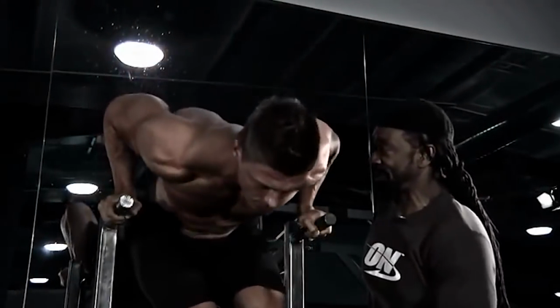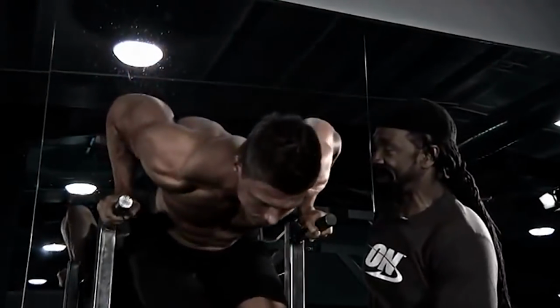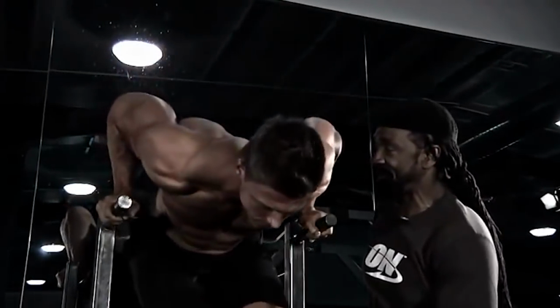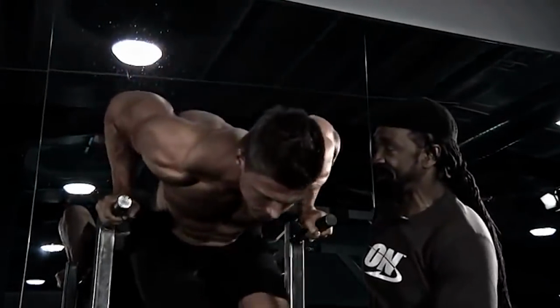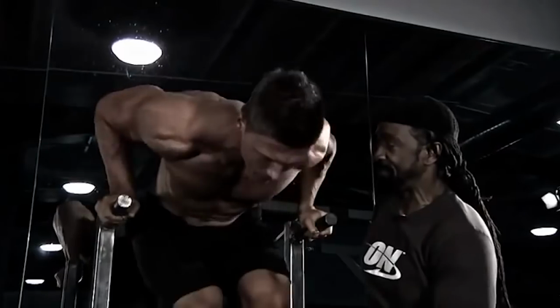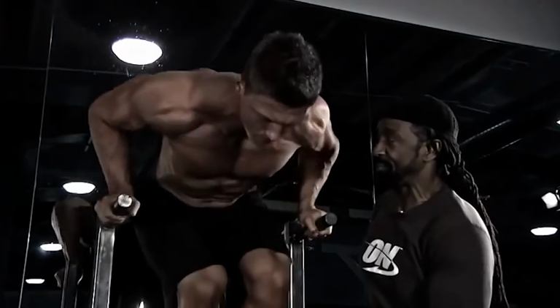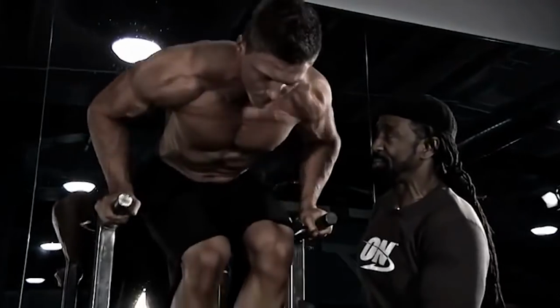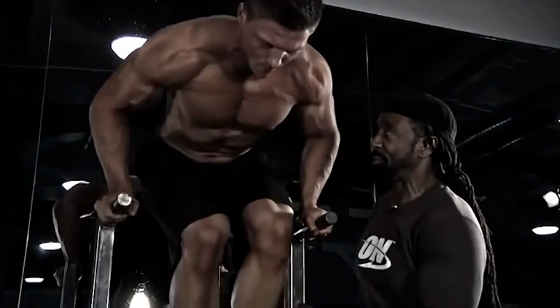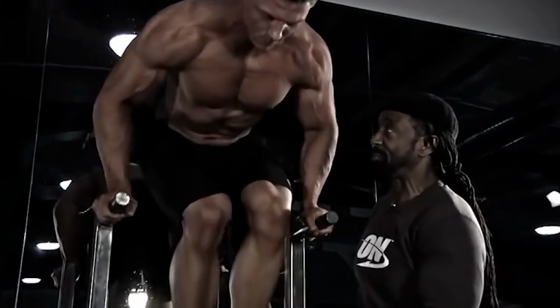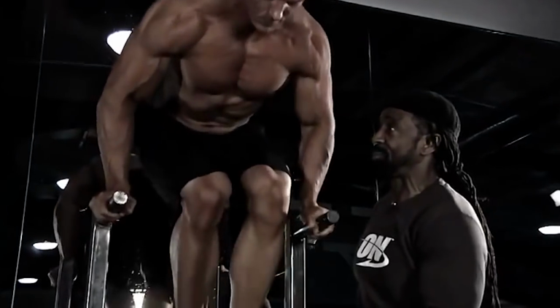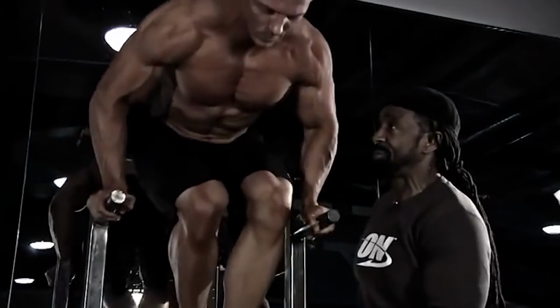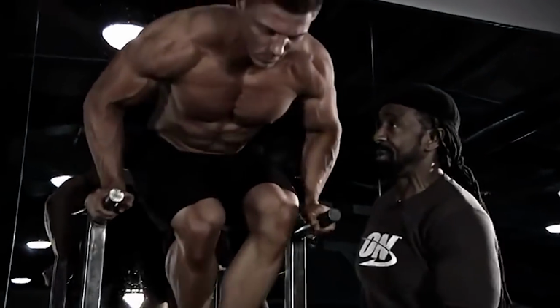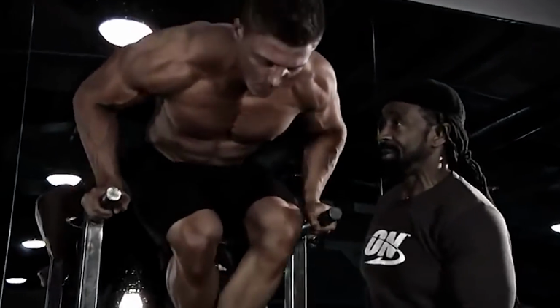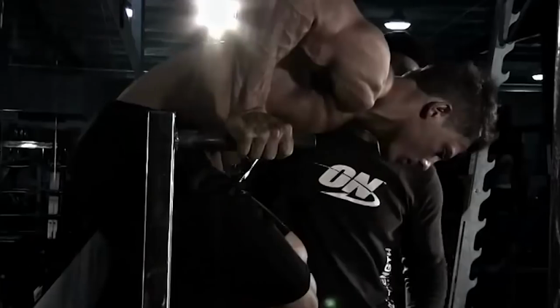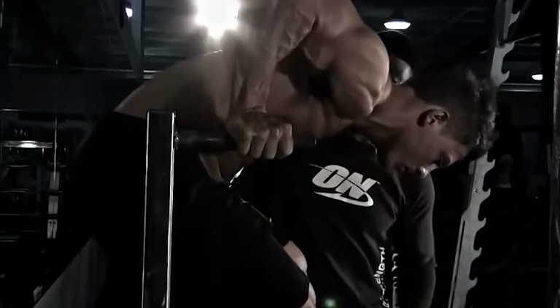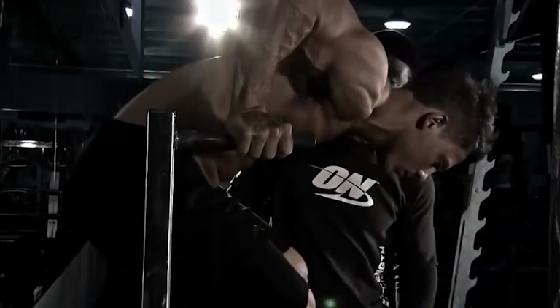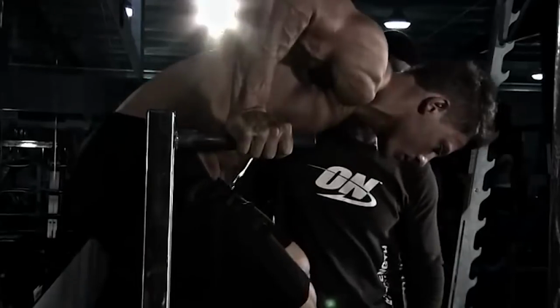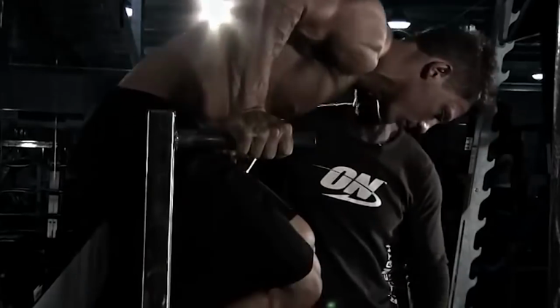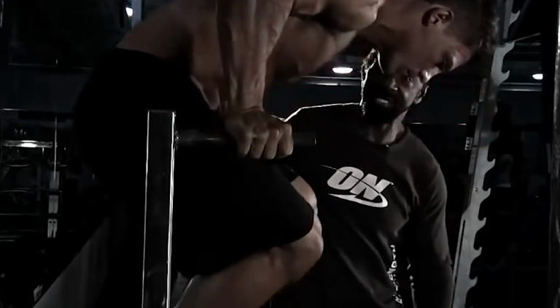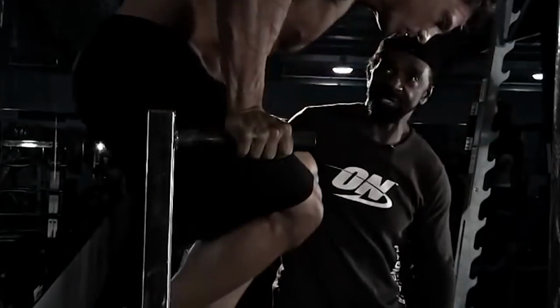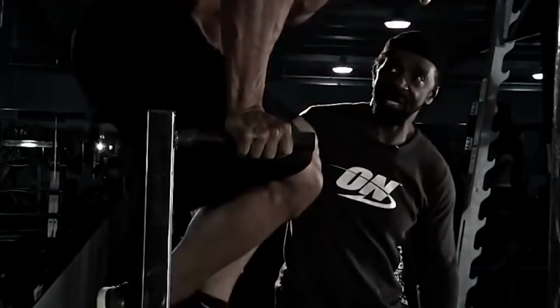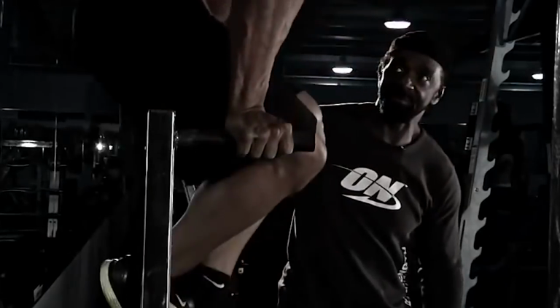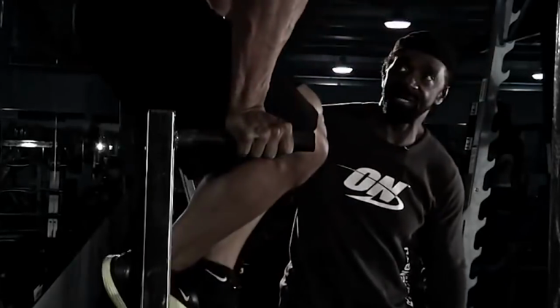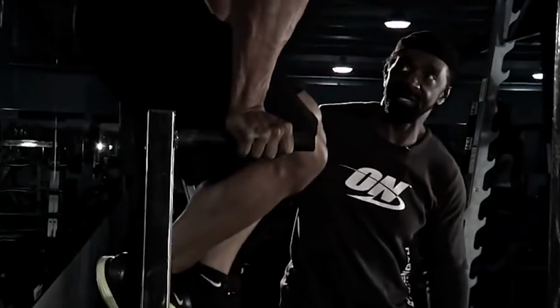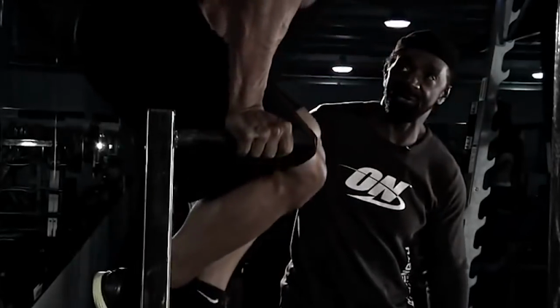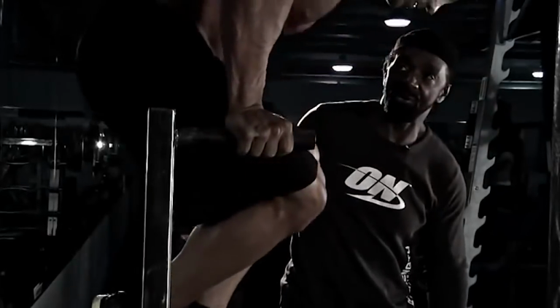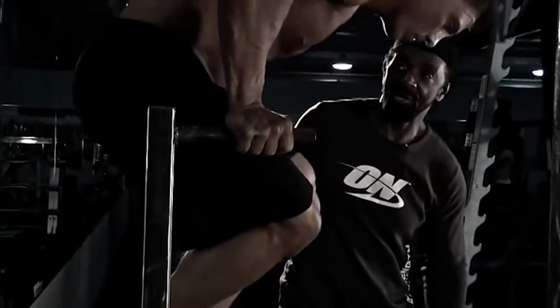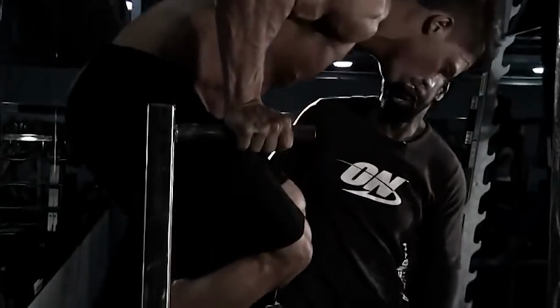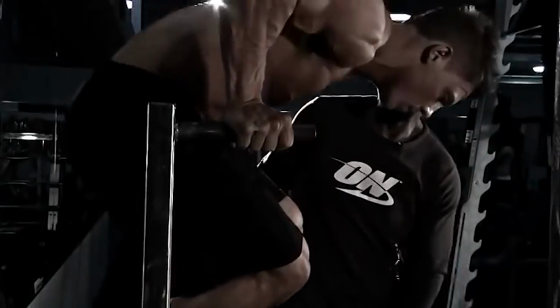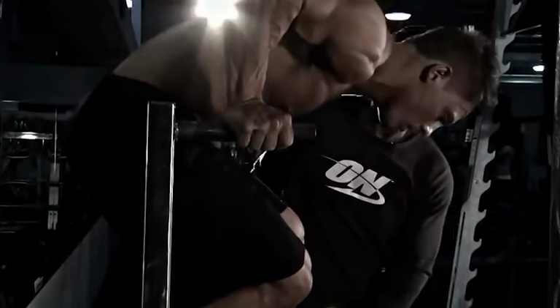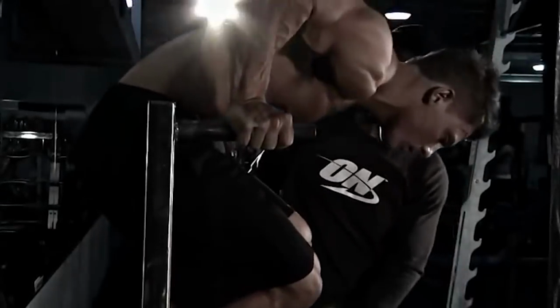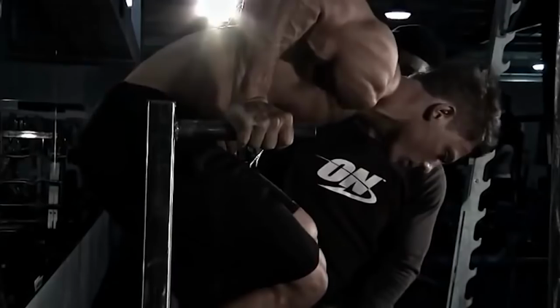Dropping down deep. Pushing all the way through. Squeeze at the top. Lift that butt up.